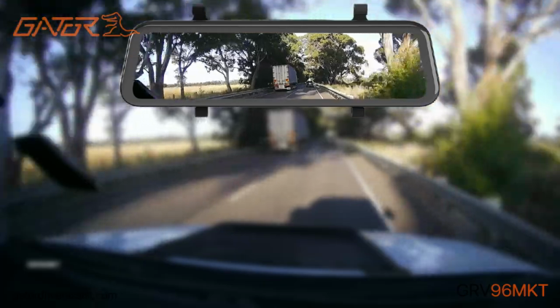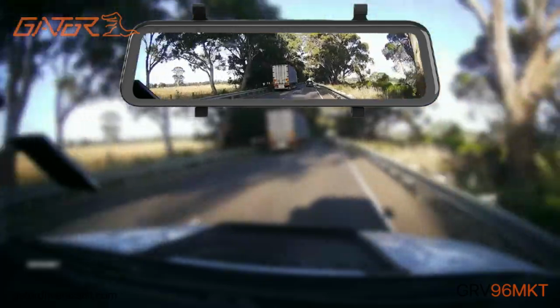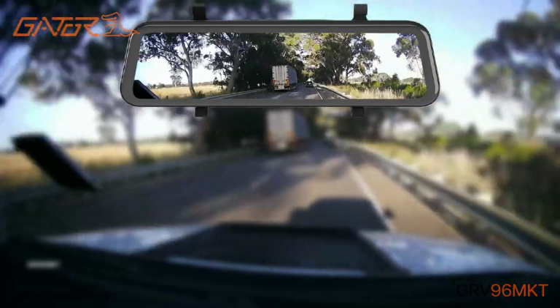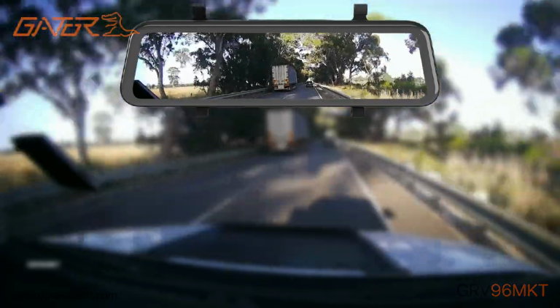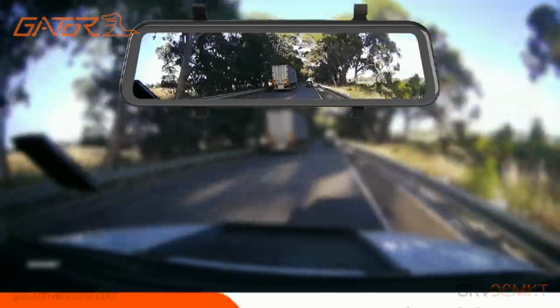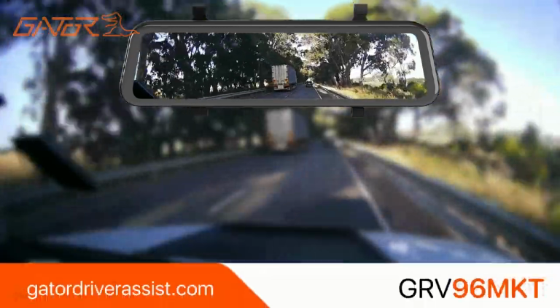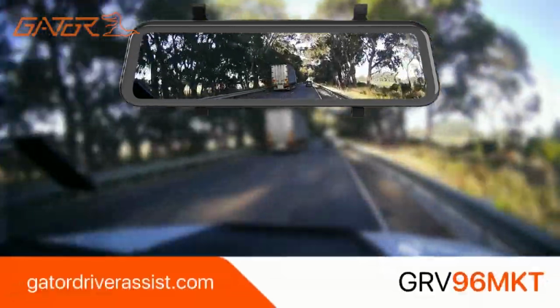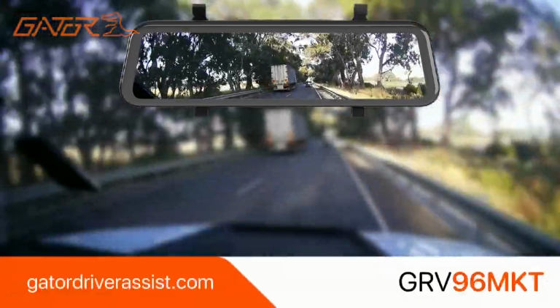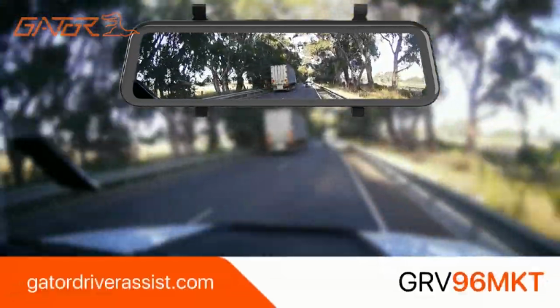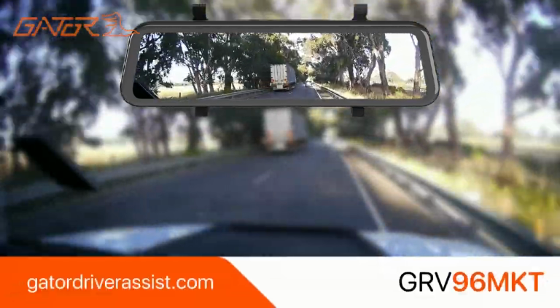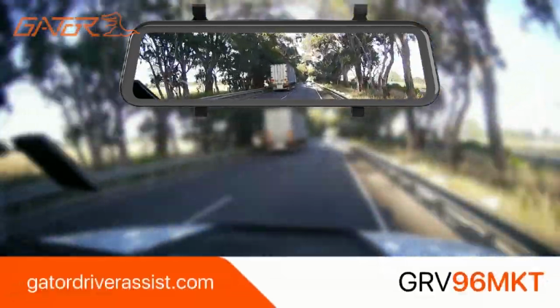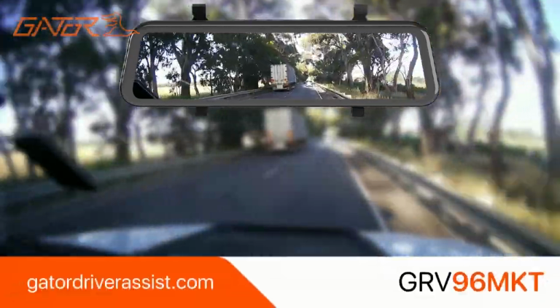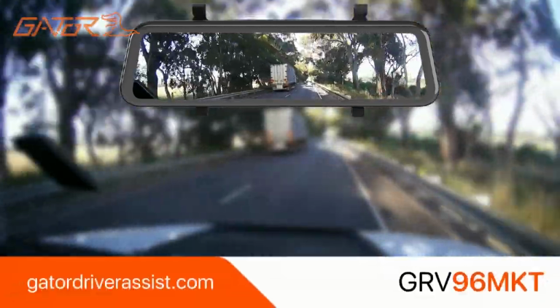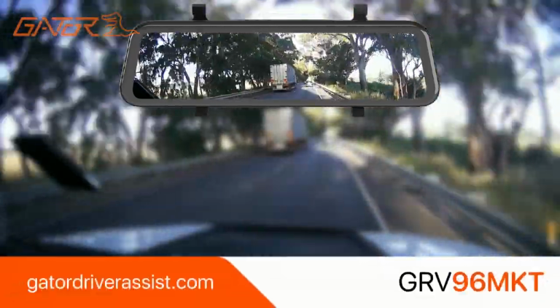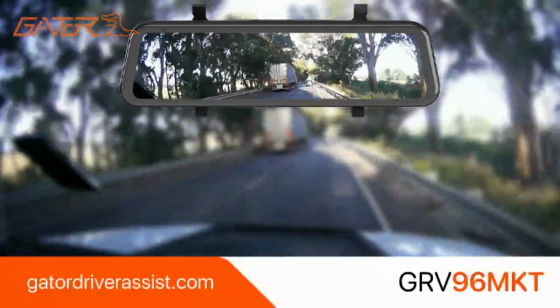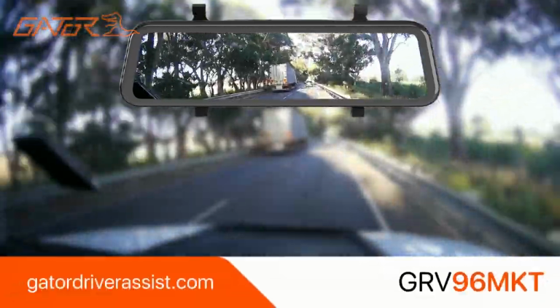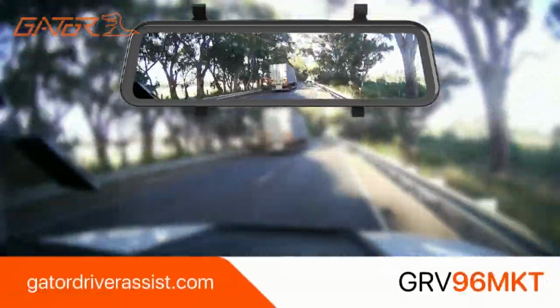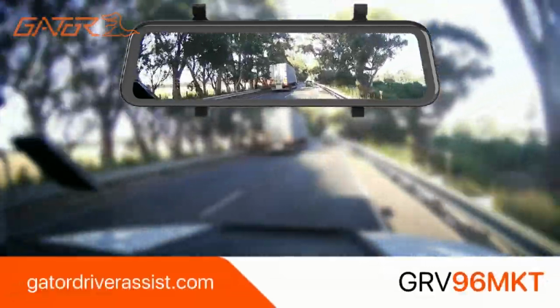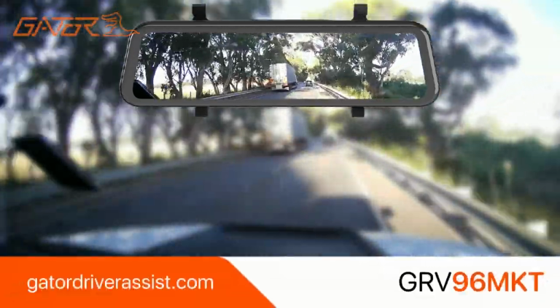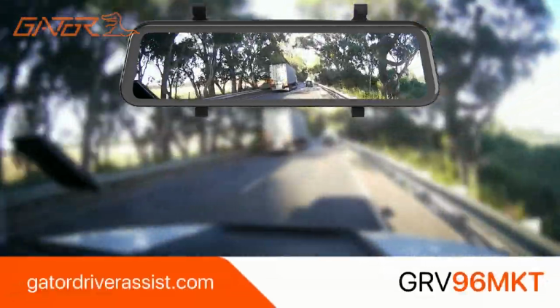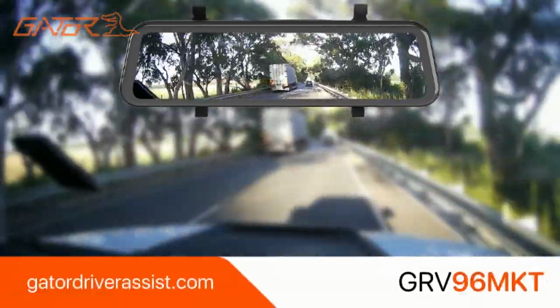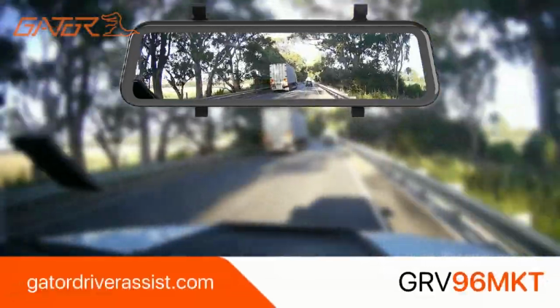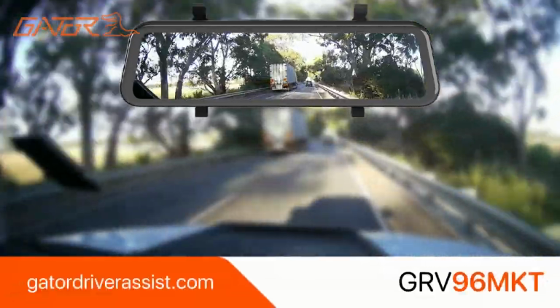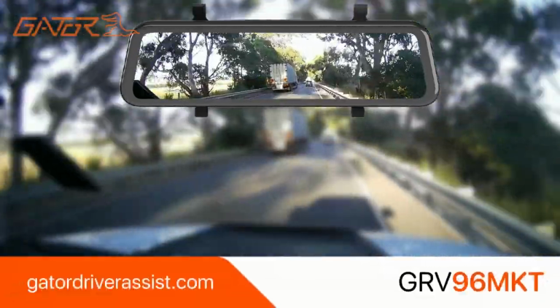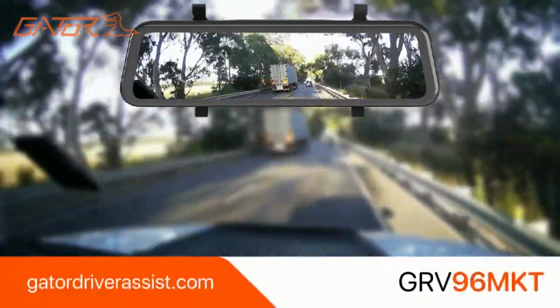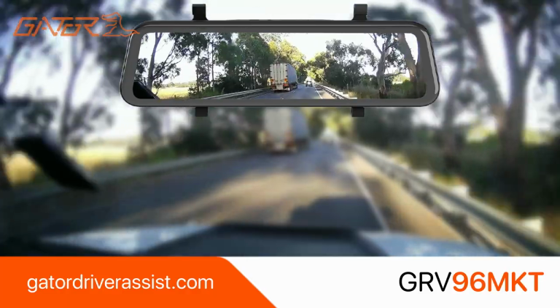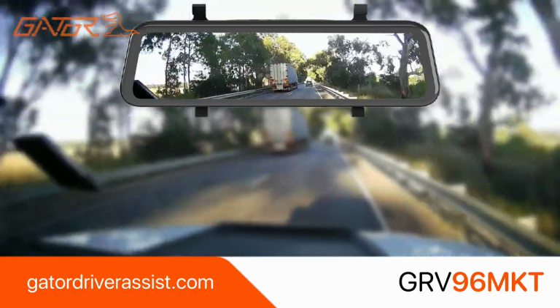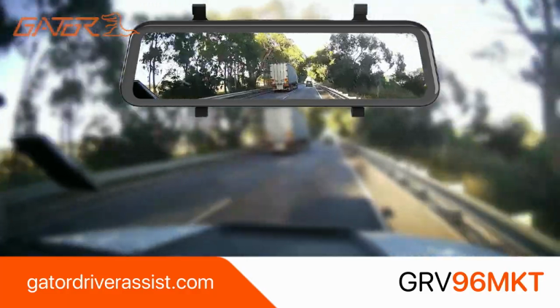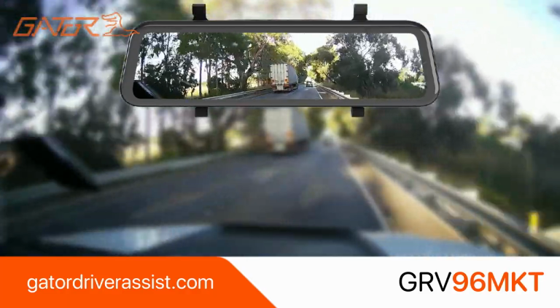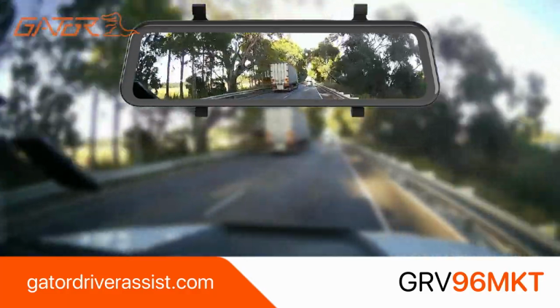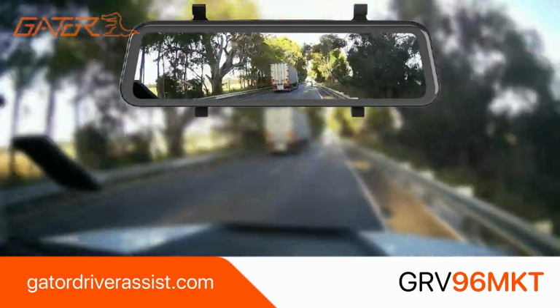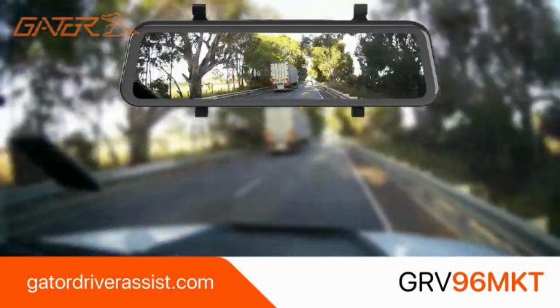To find out more information about this model or to check out our complete driver assist range, please visit our website.